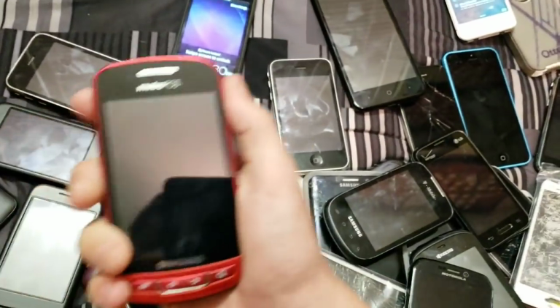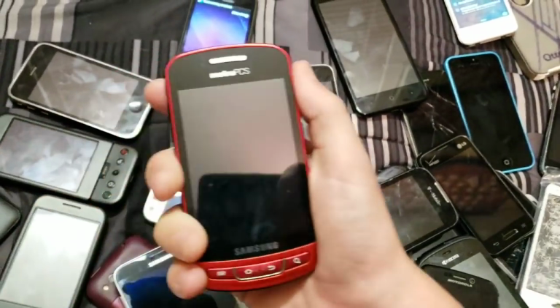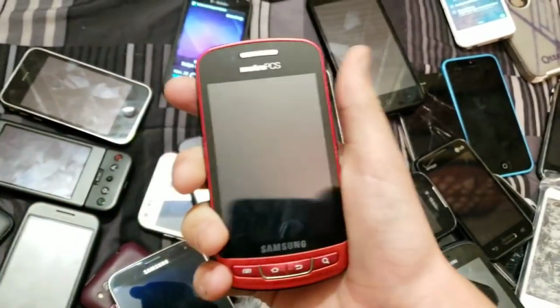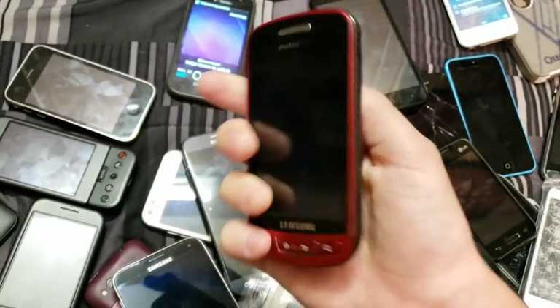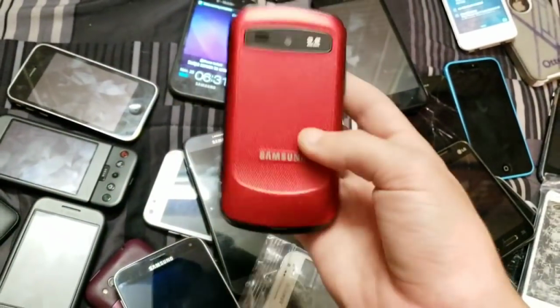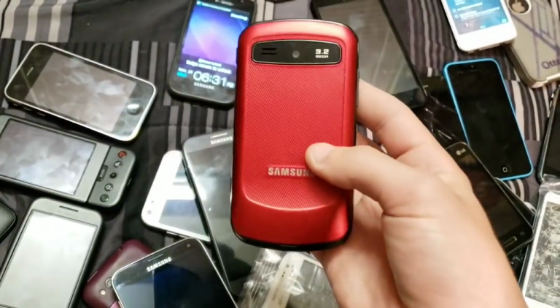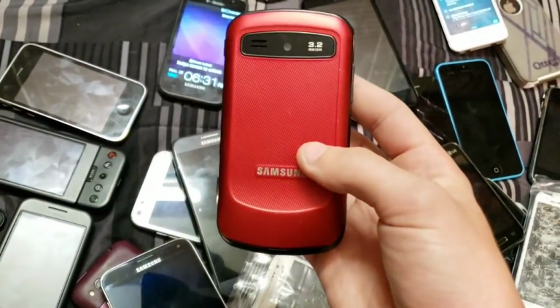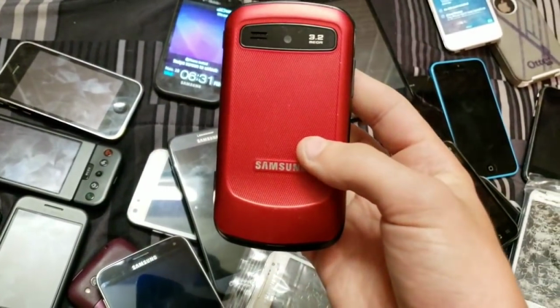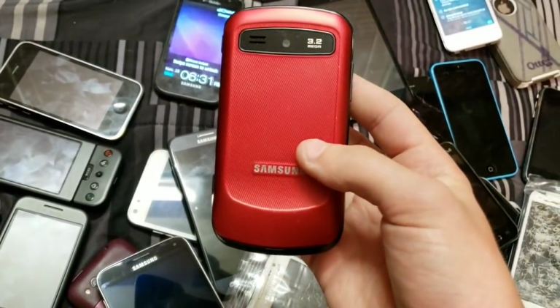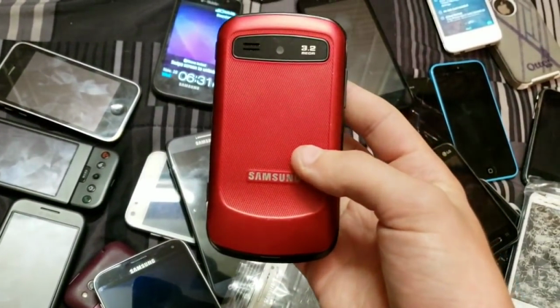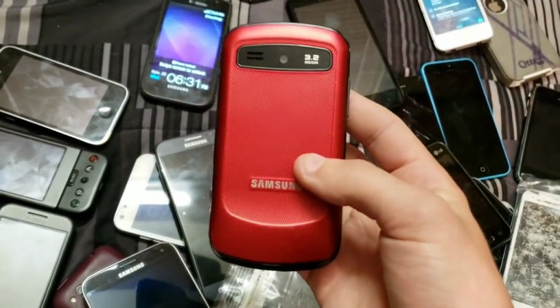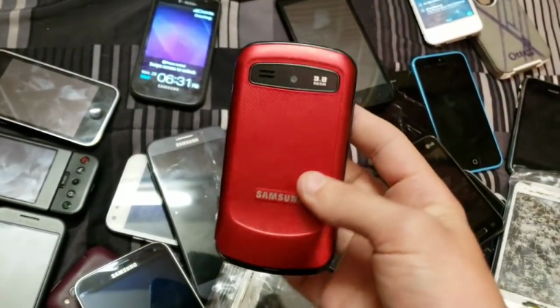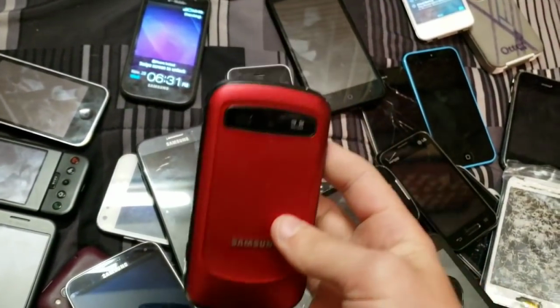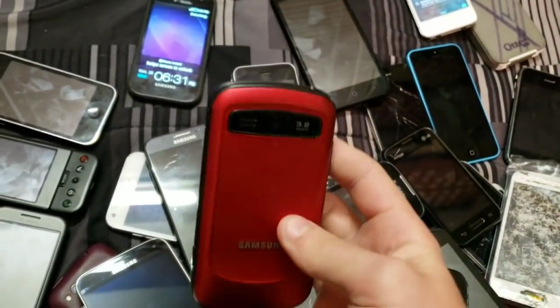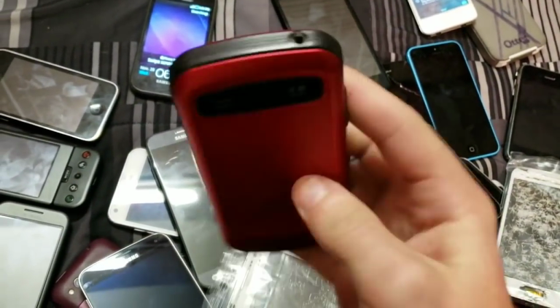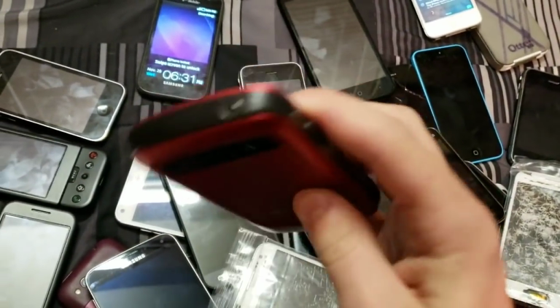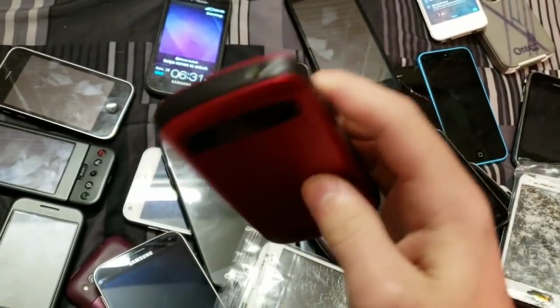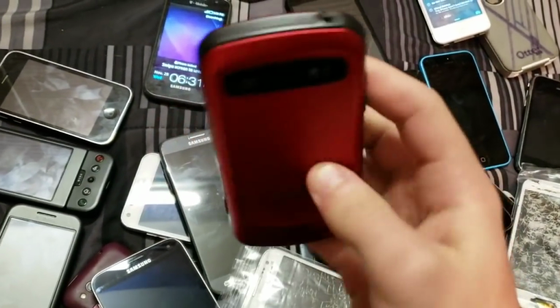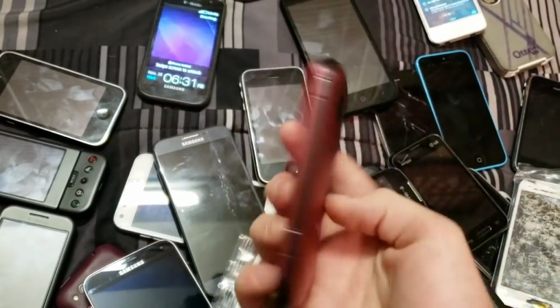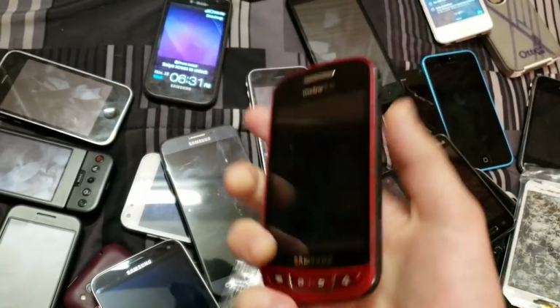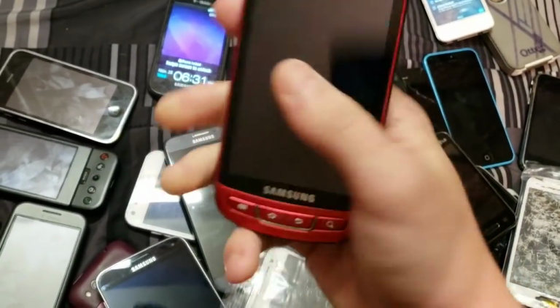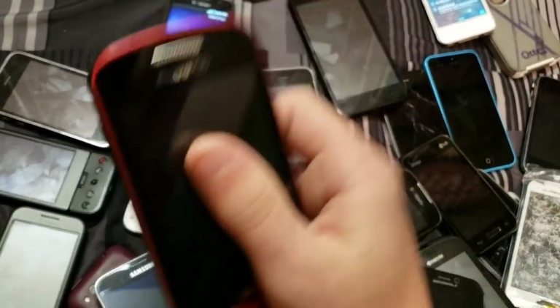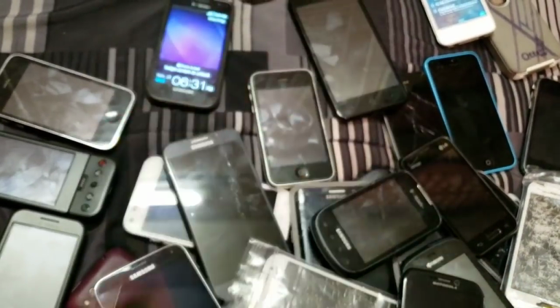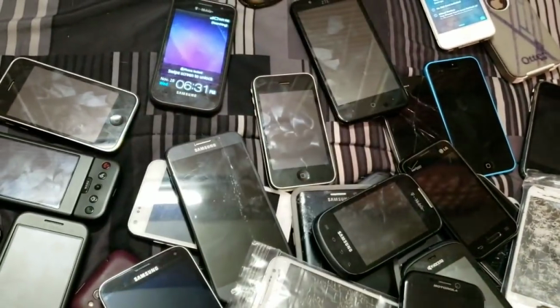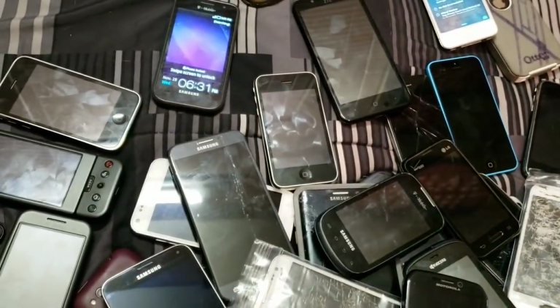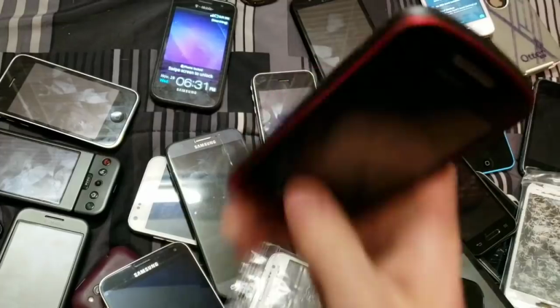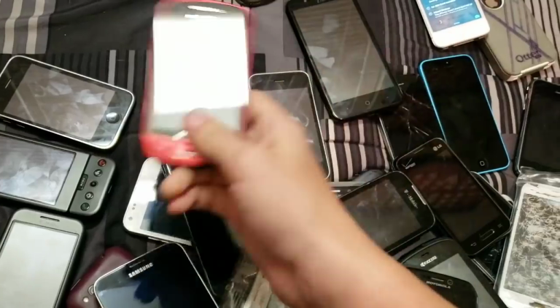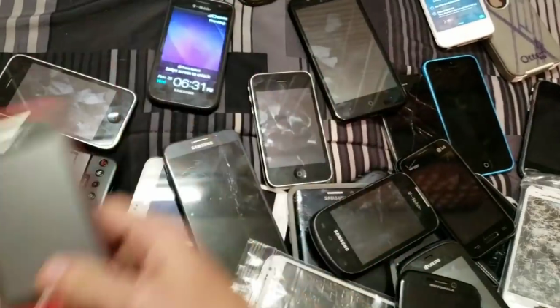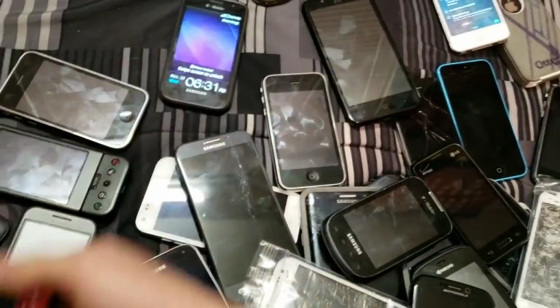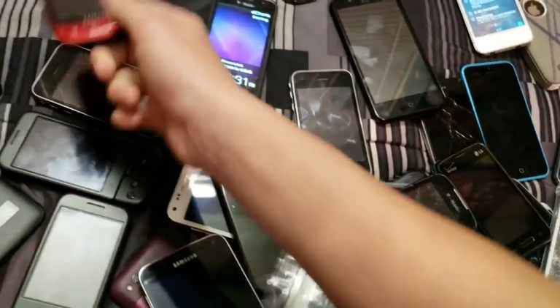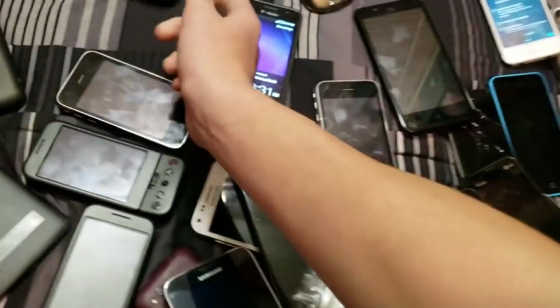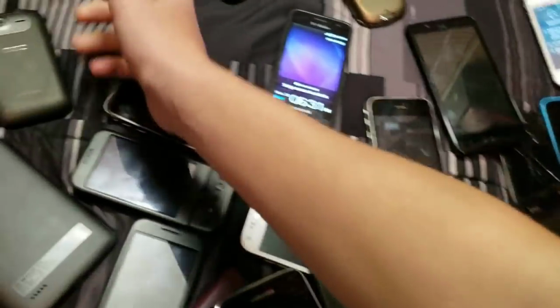Samsung Admire — or not Galaxy, just Samsung Admire. This is not the Galaxy version of the Admire.